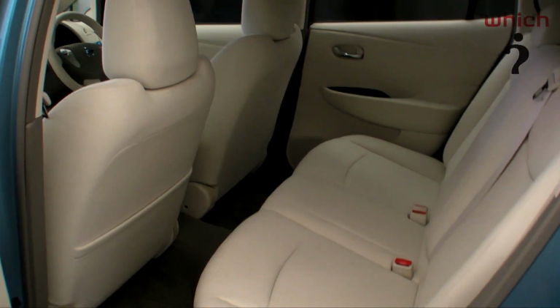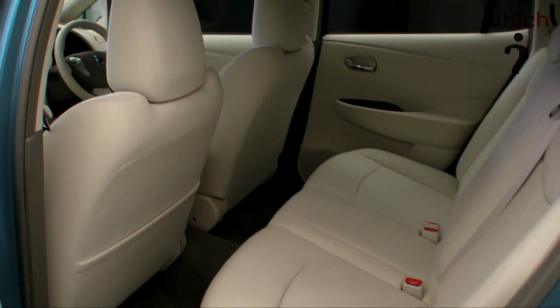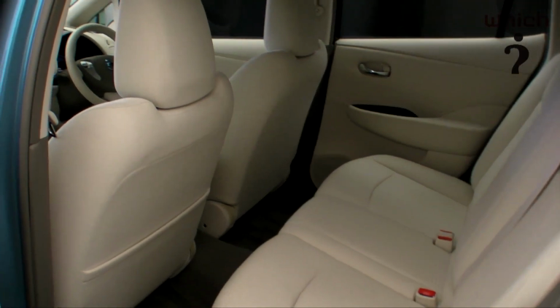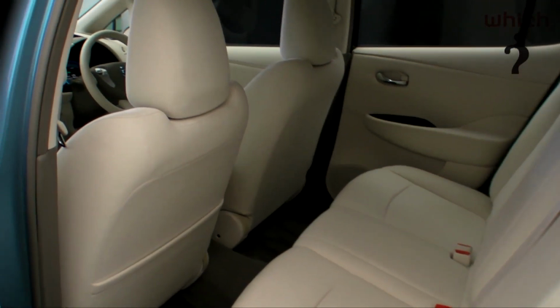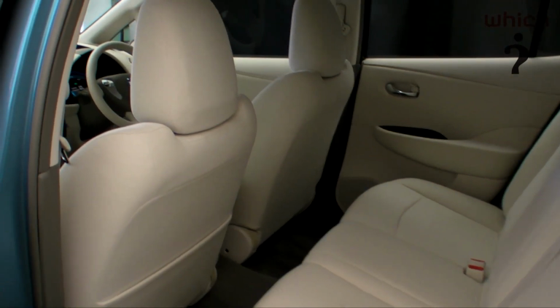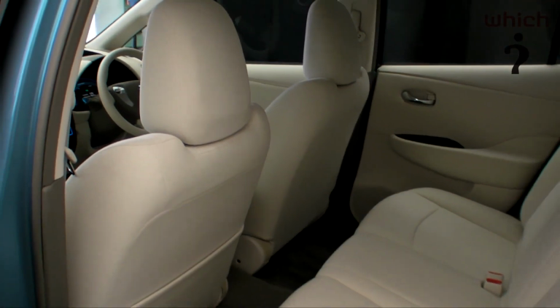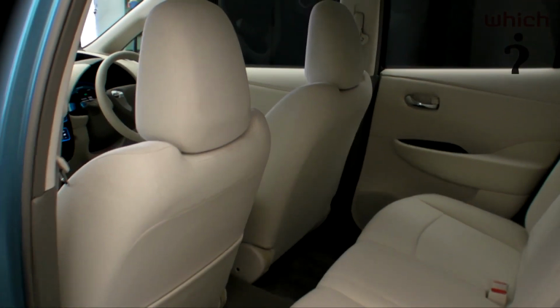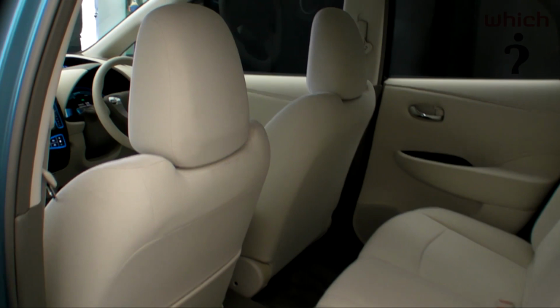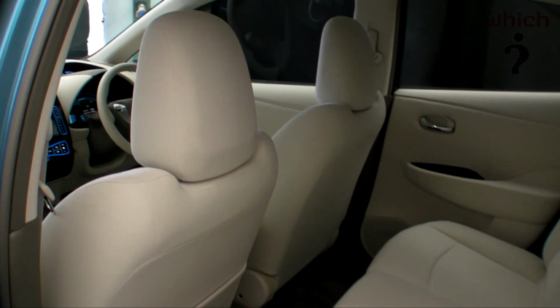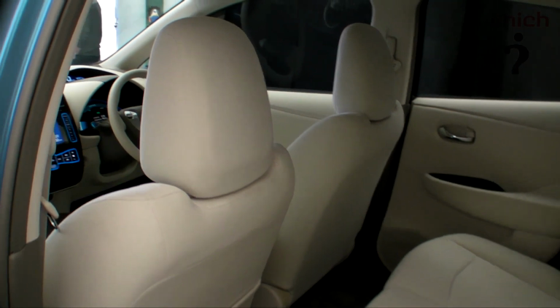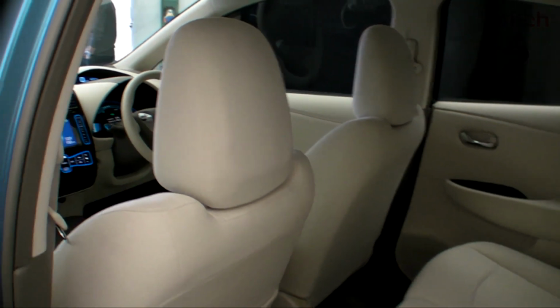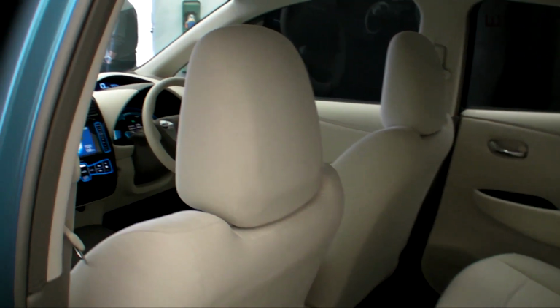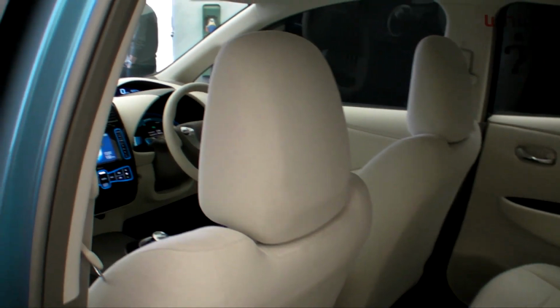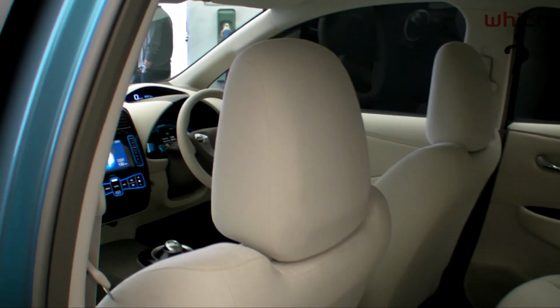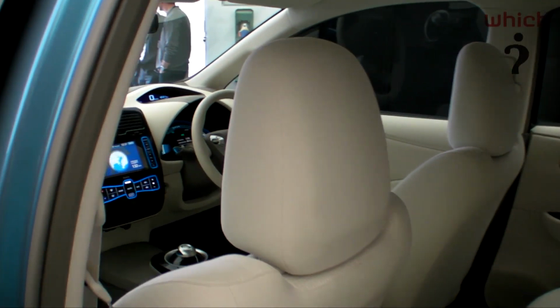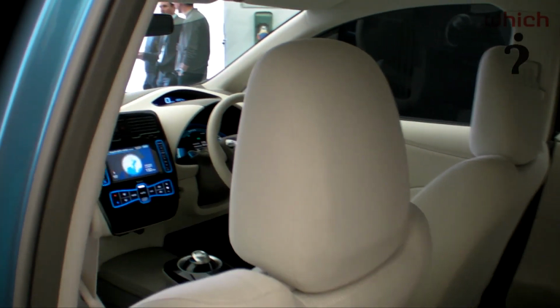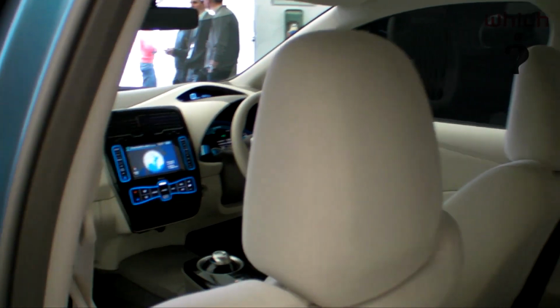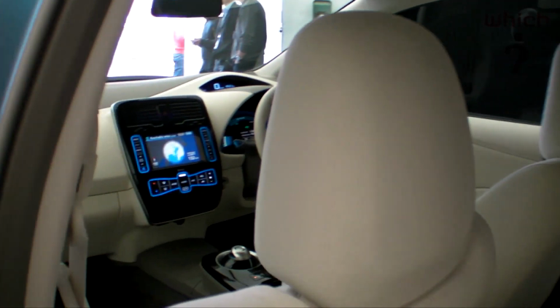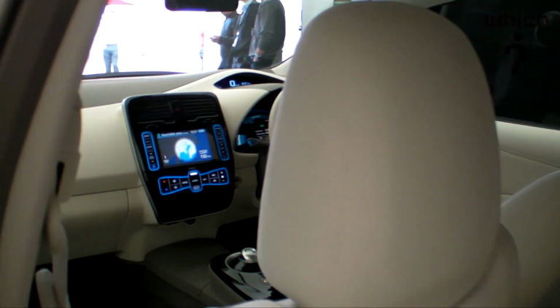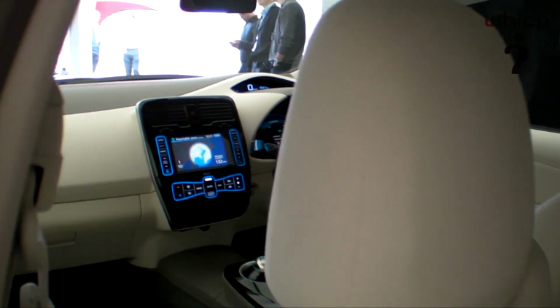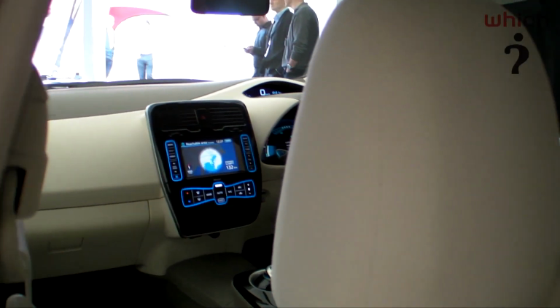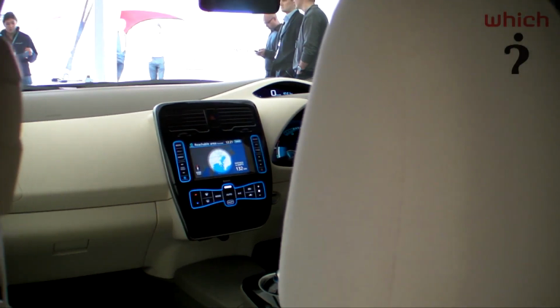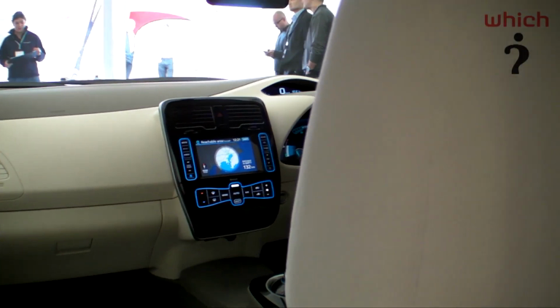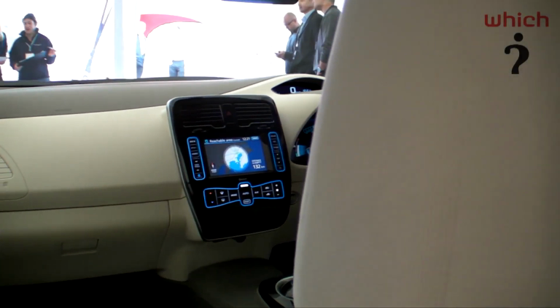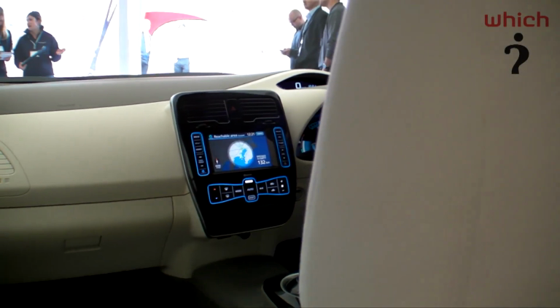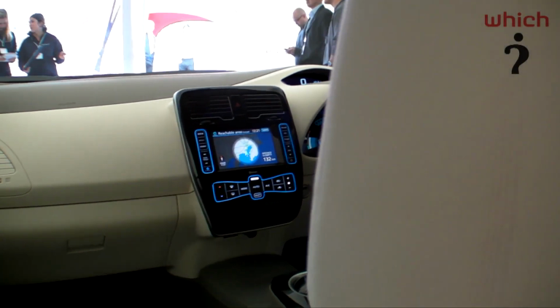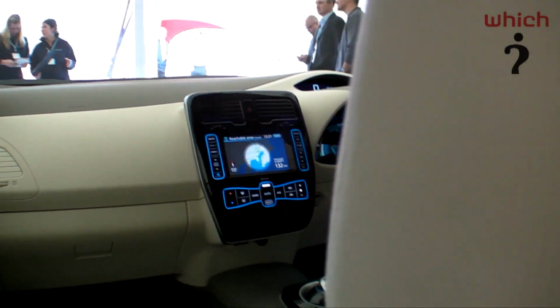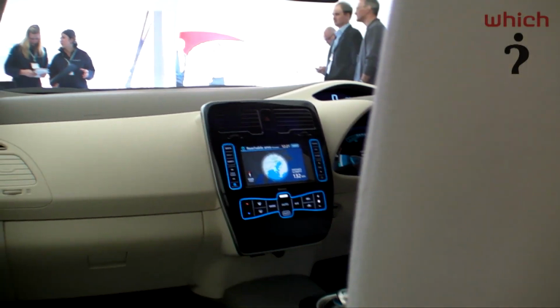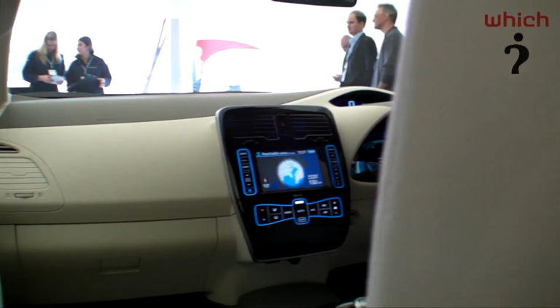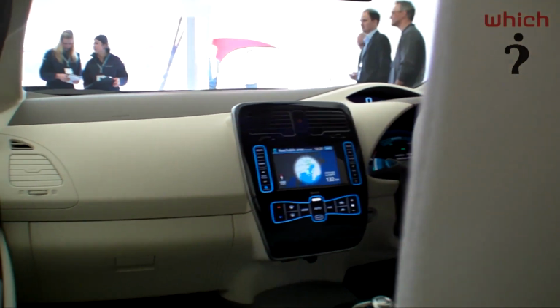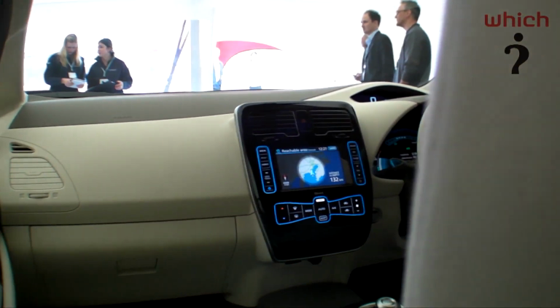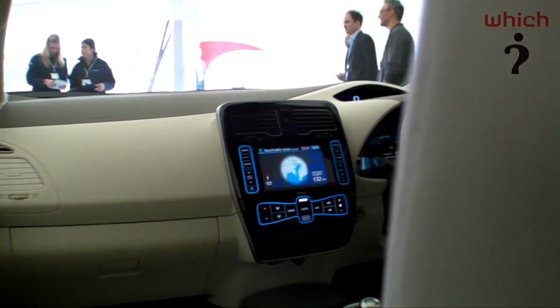It seats five adults within a five-door hatchback body, and it's about the same size as a Ford Focus.